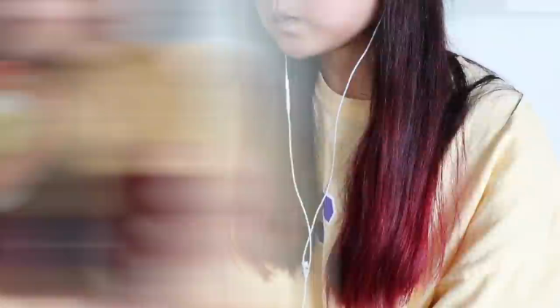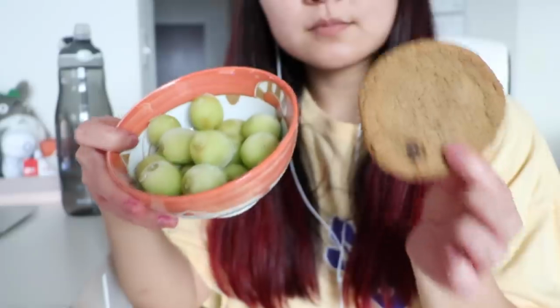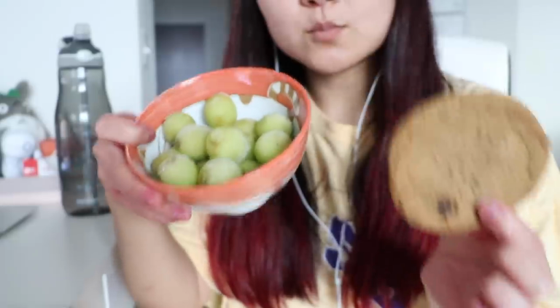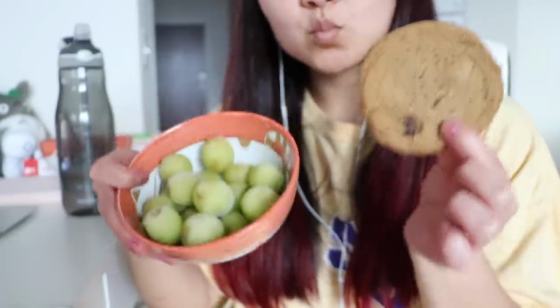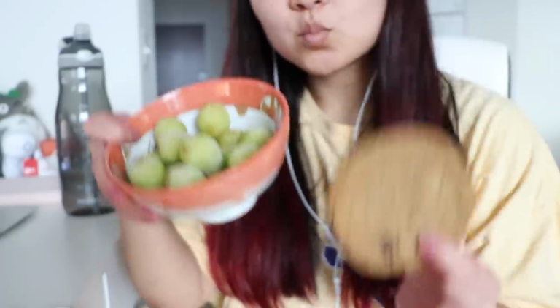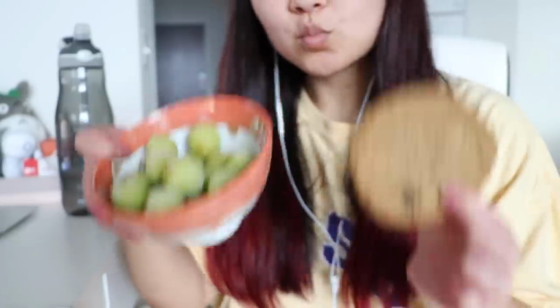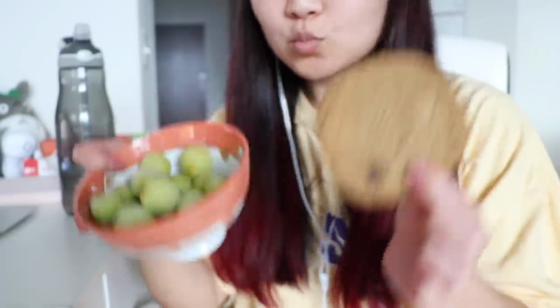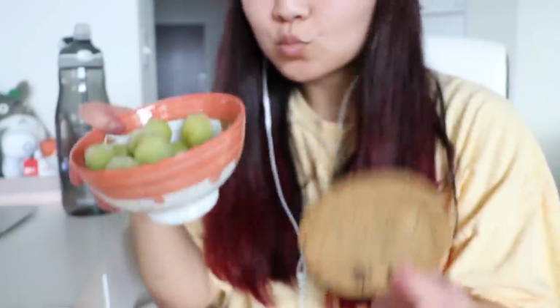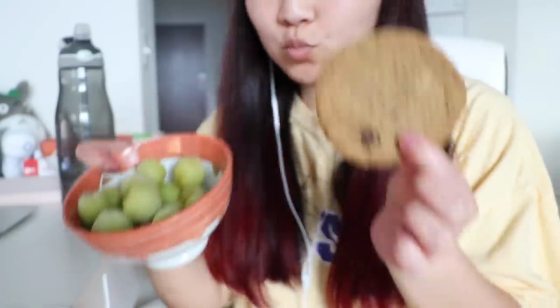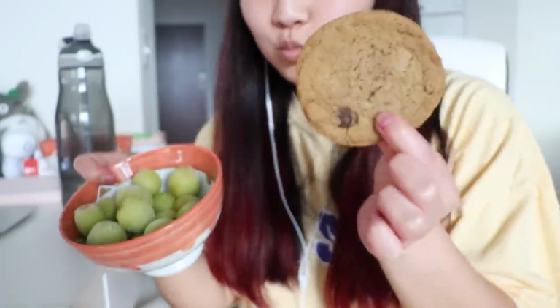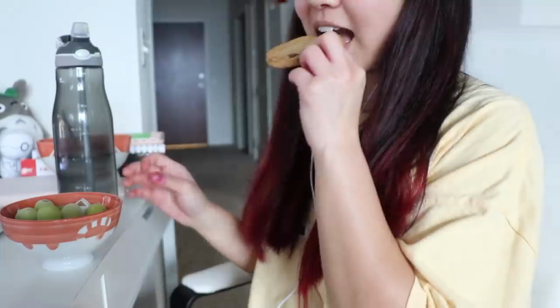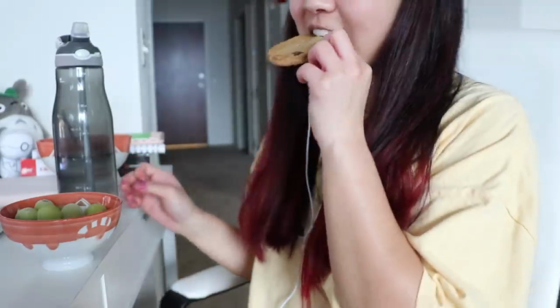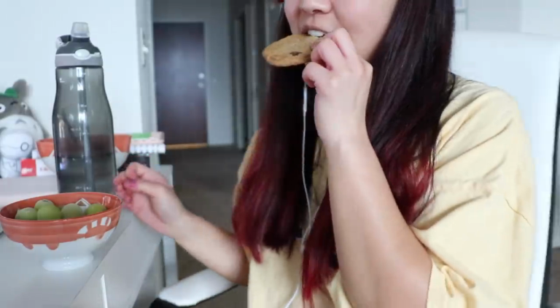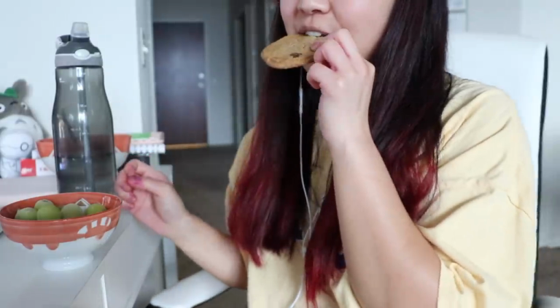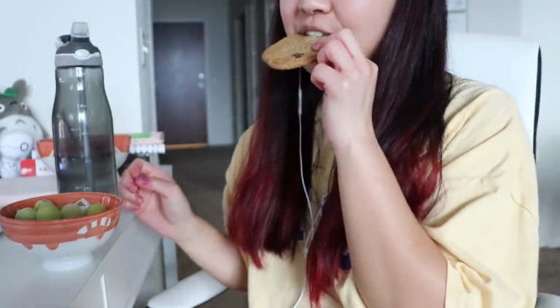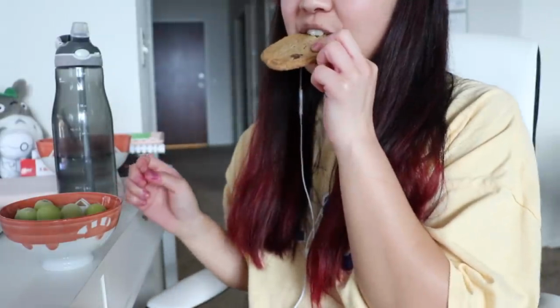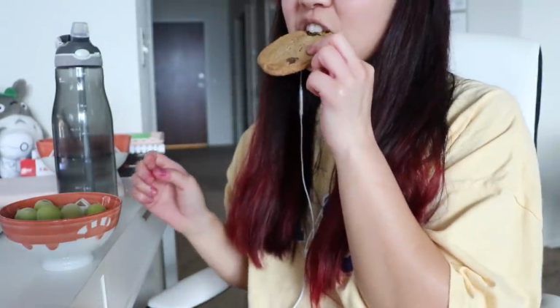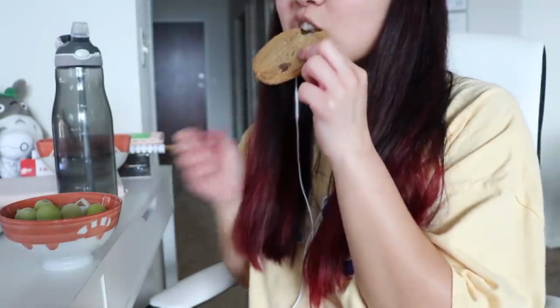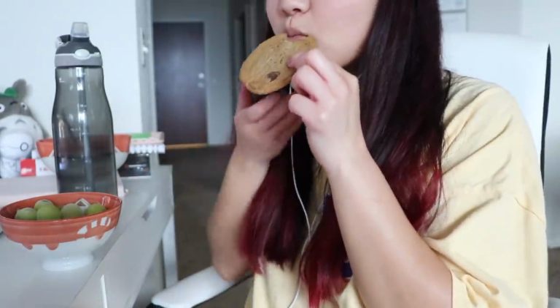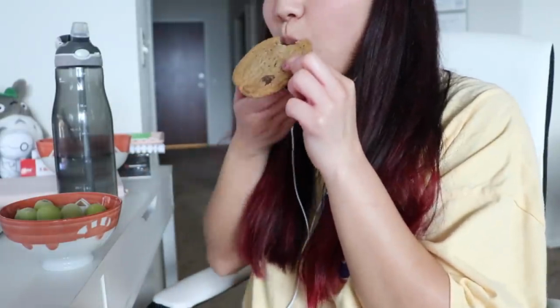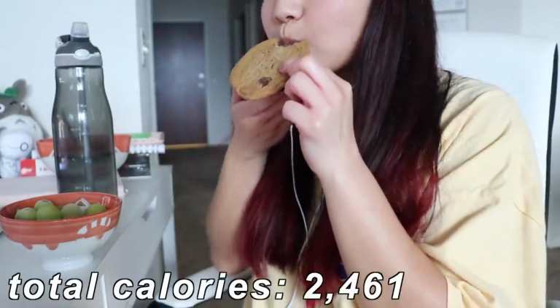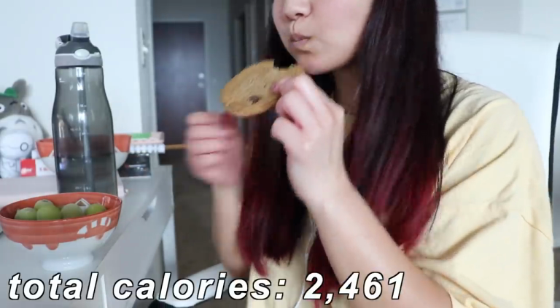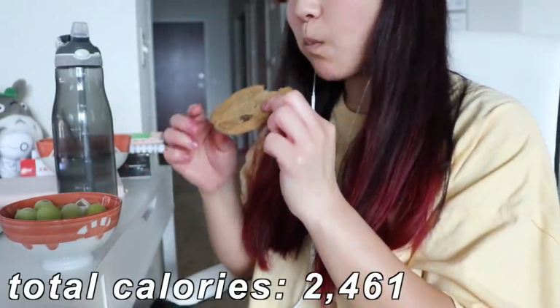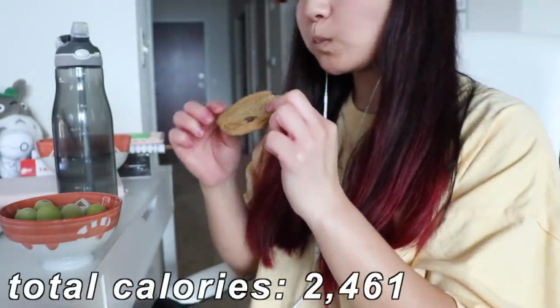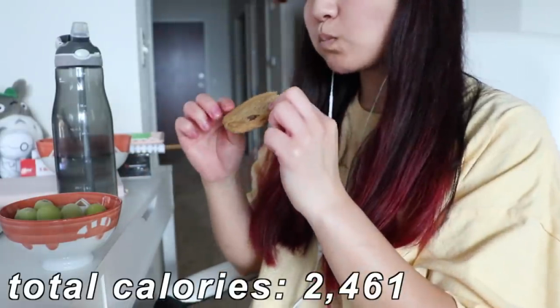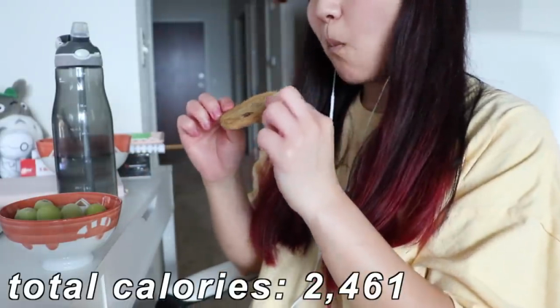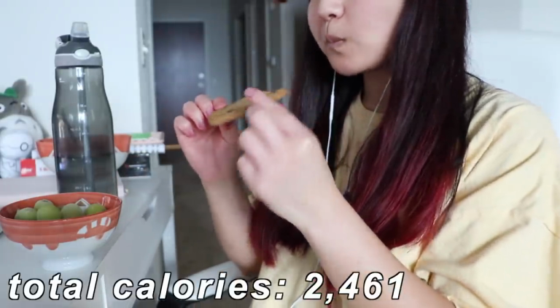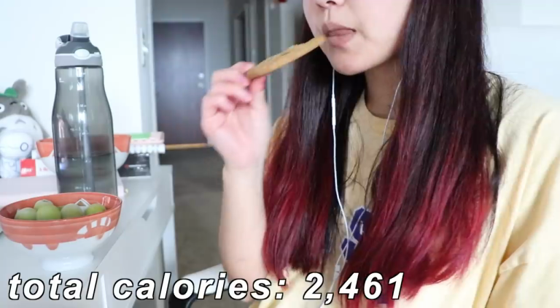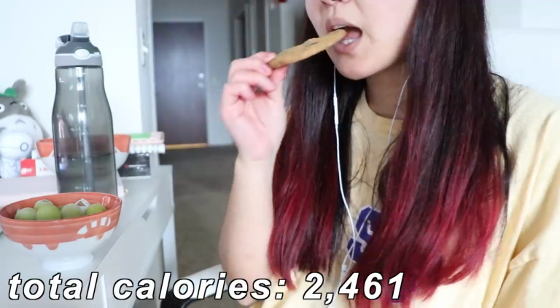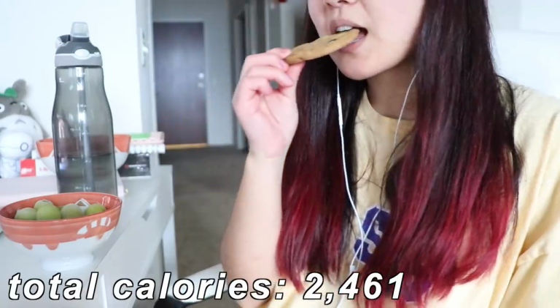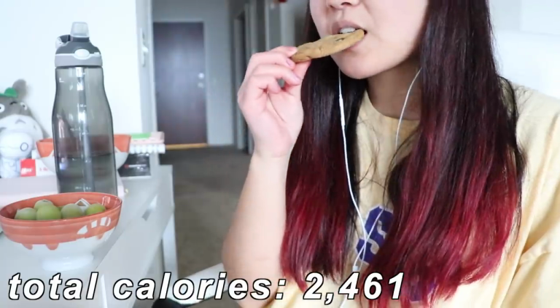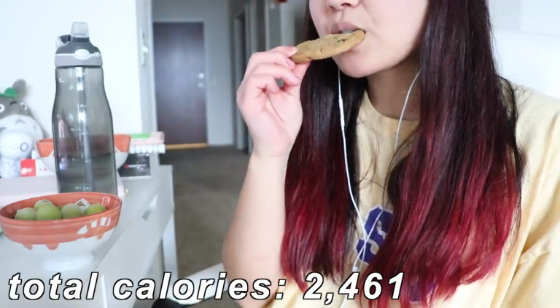For dessert, I had frozen grapes and a chocolate chip cookie.